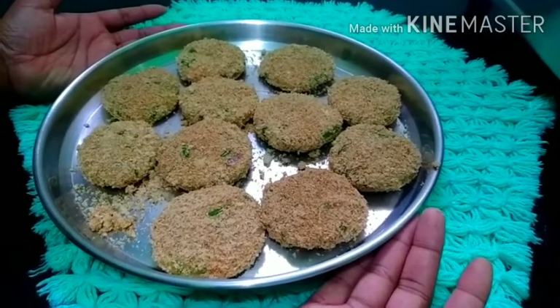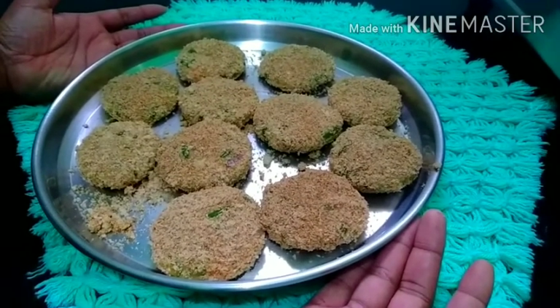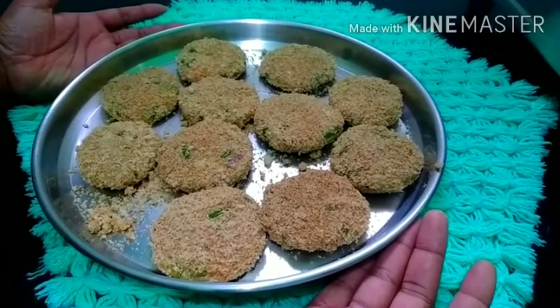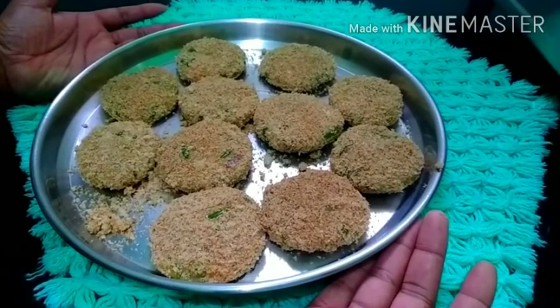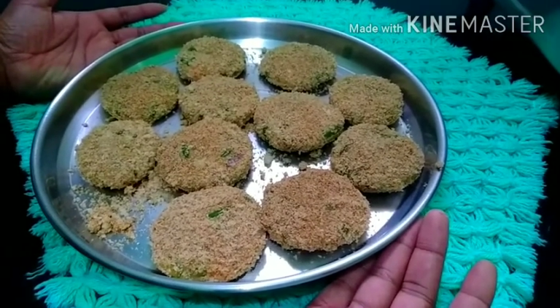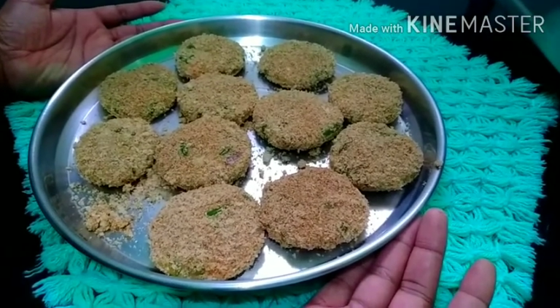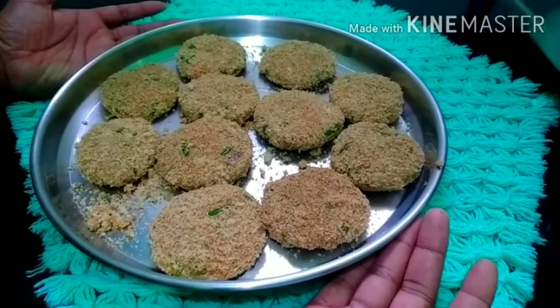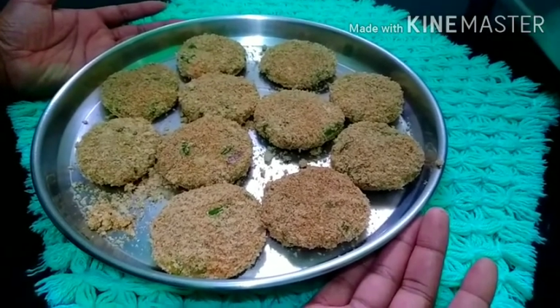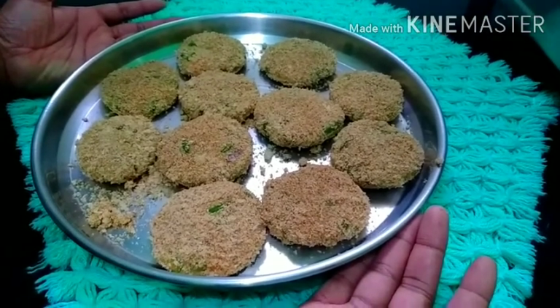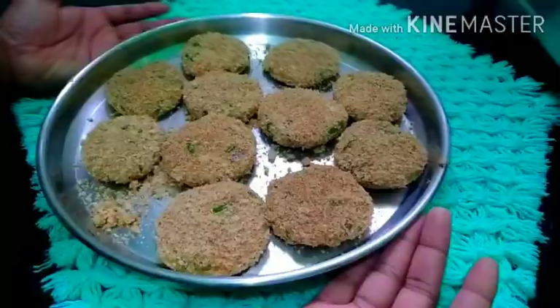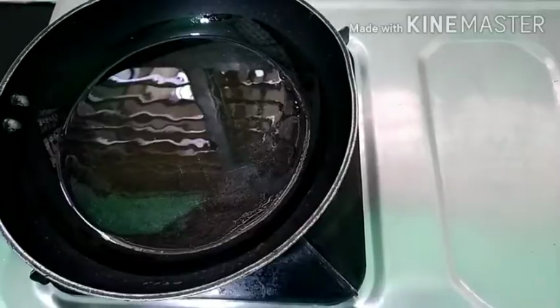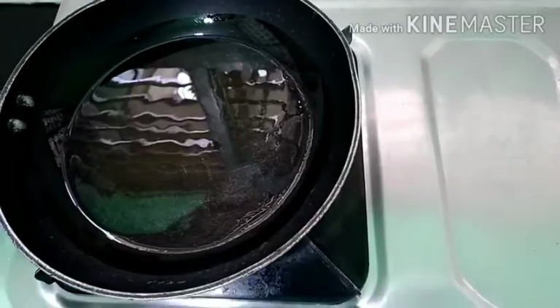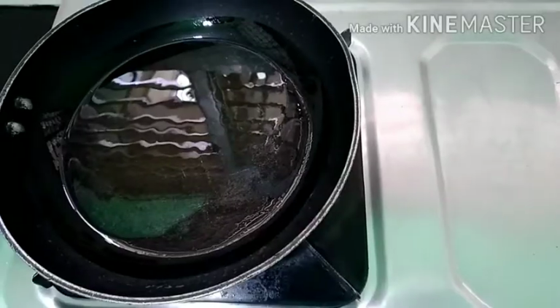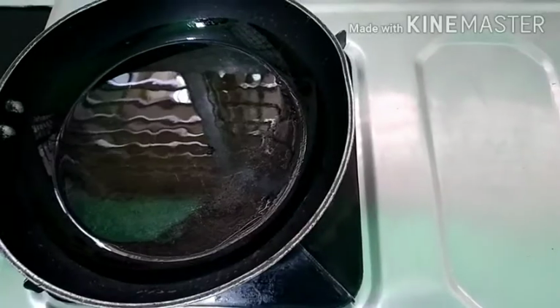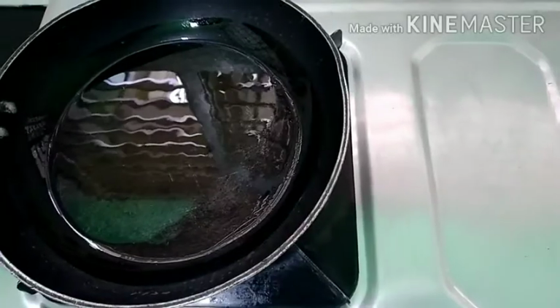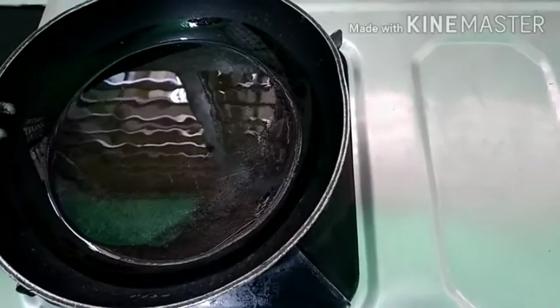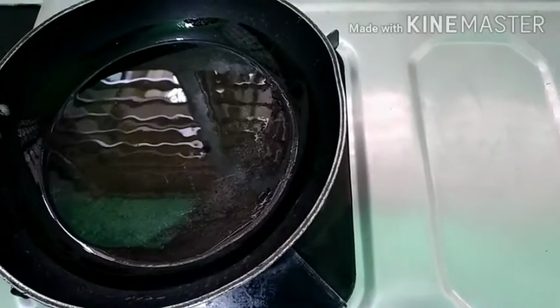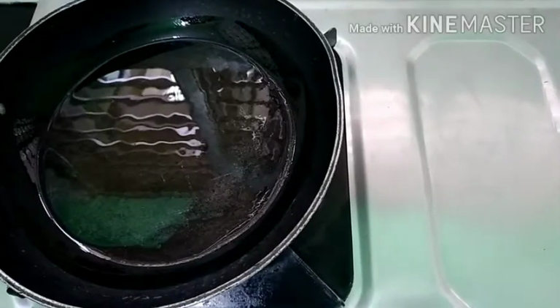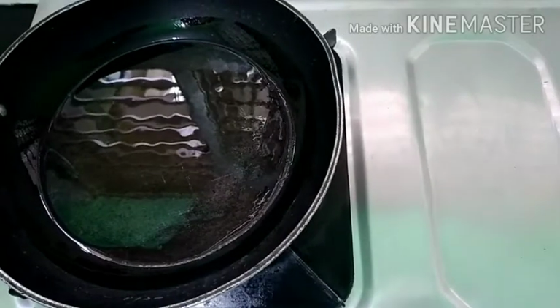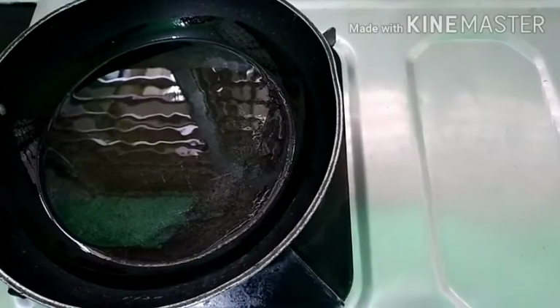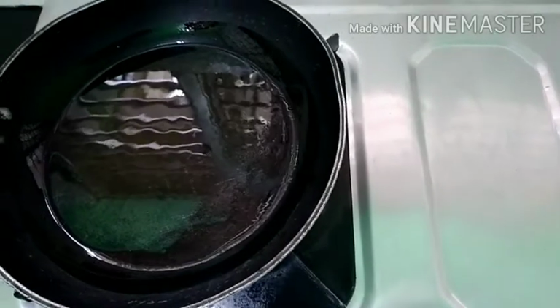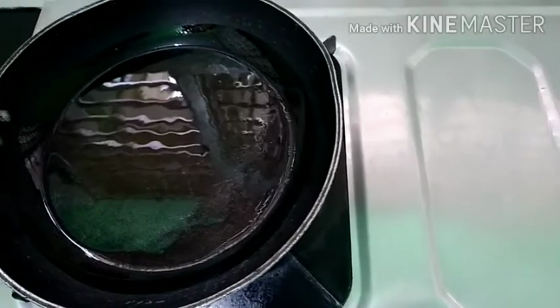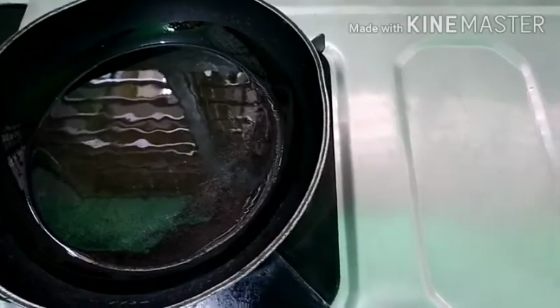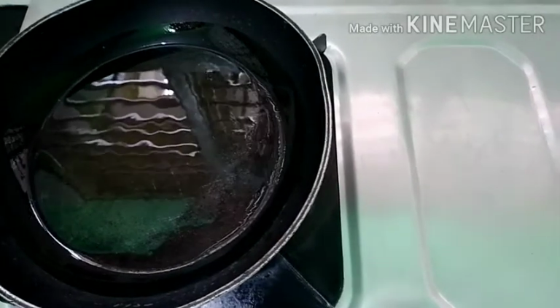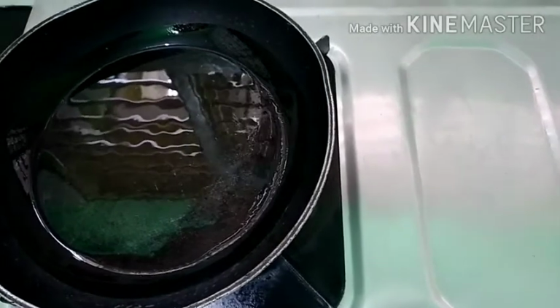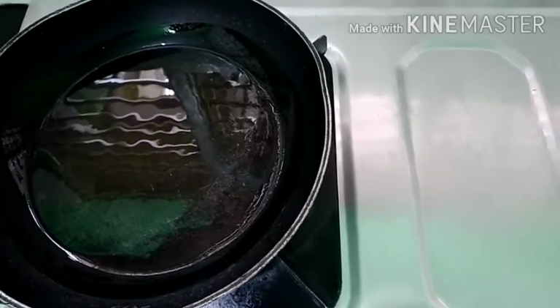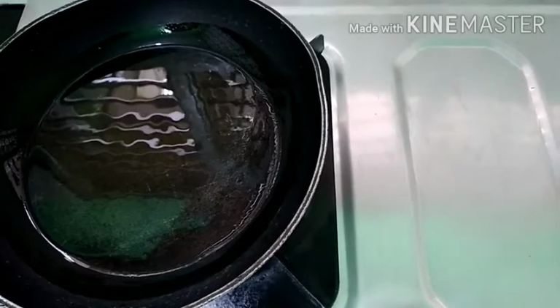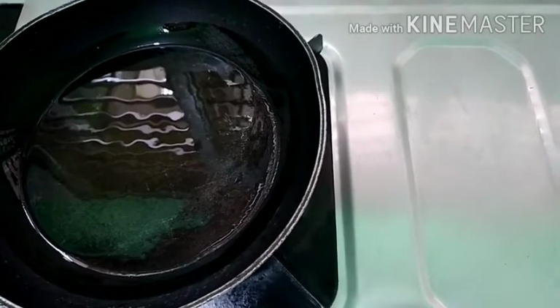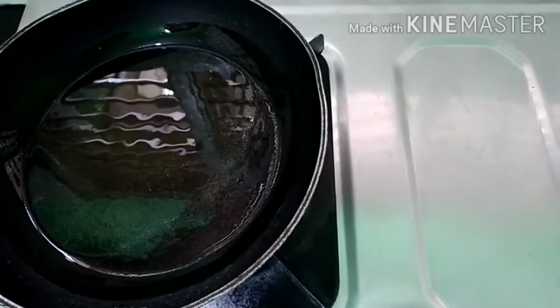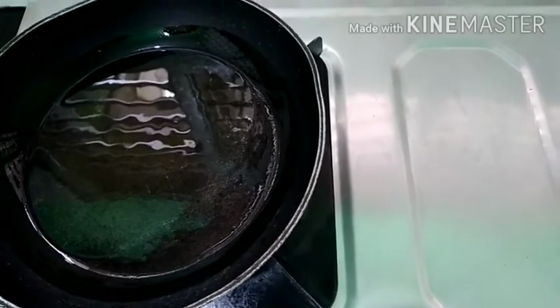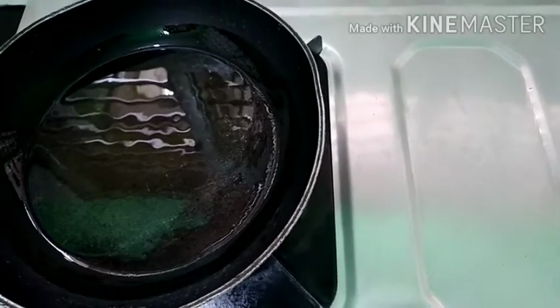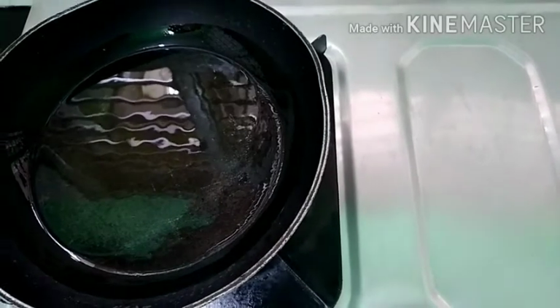Let's fry it. Add oil in a pan and mix the ingredients.